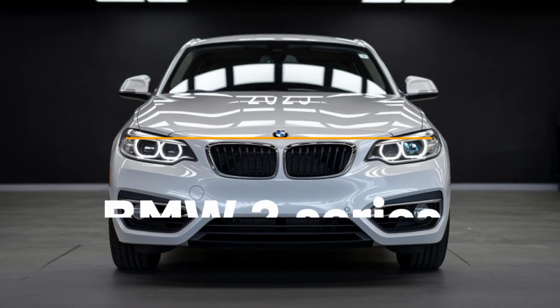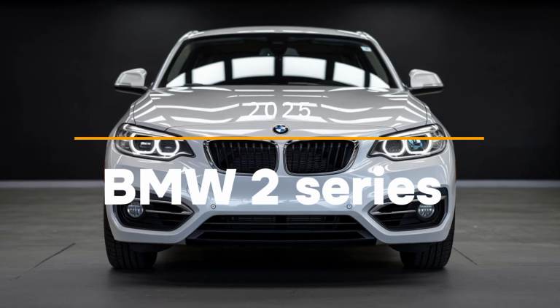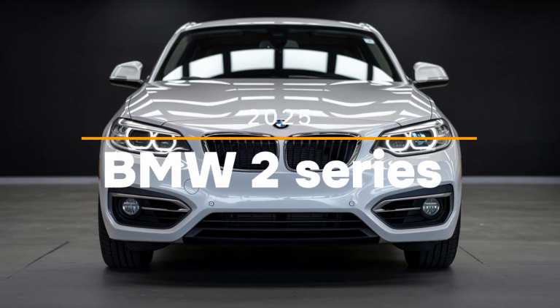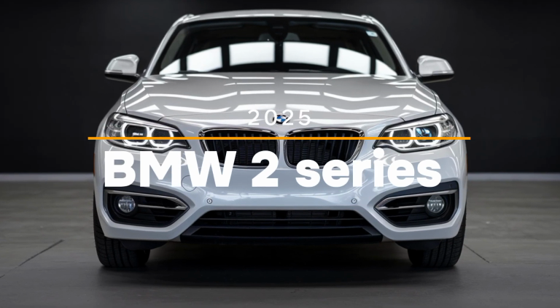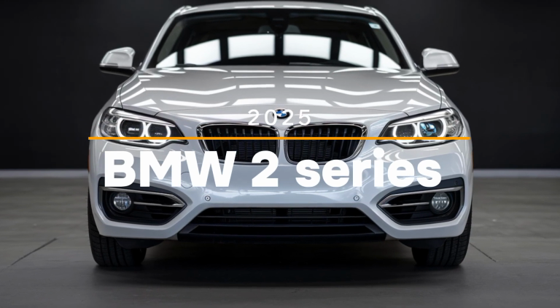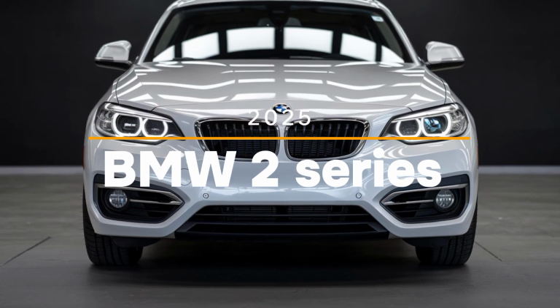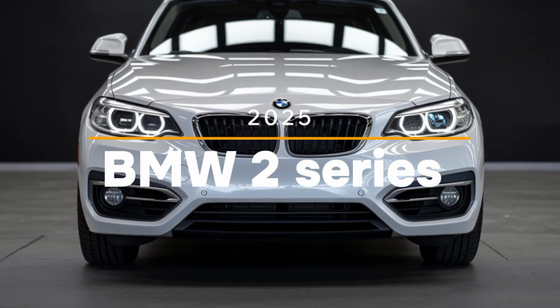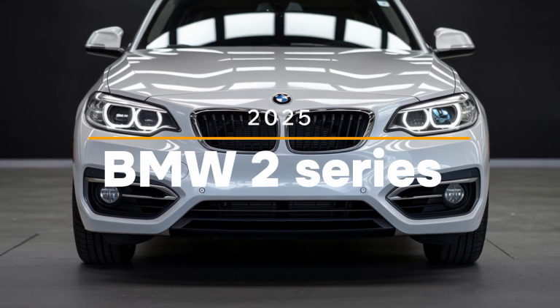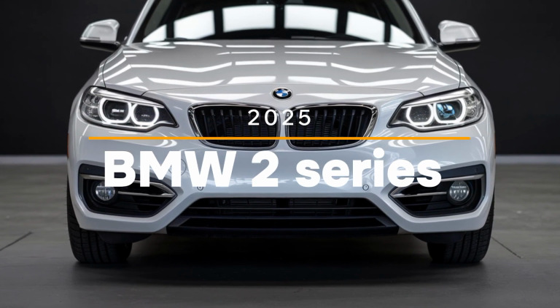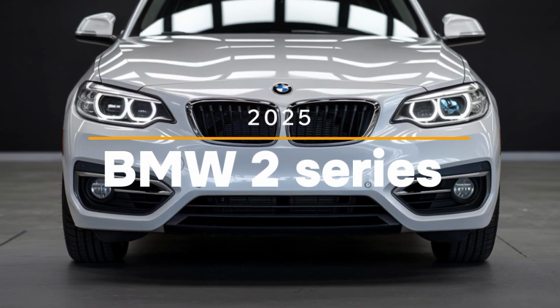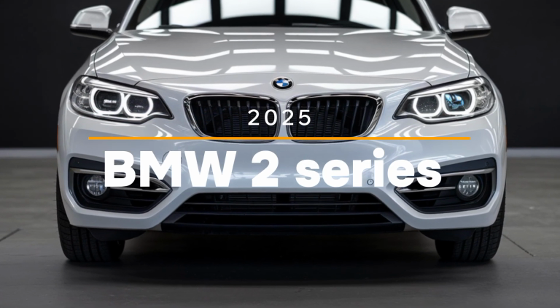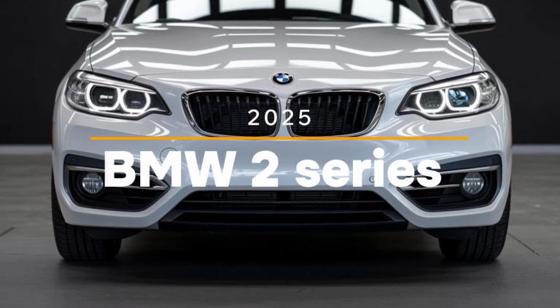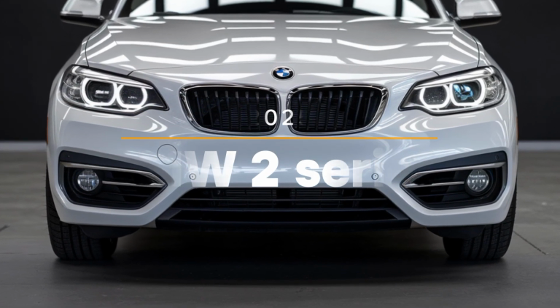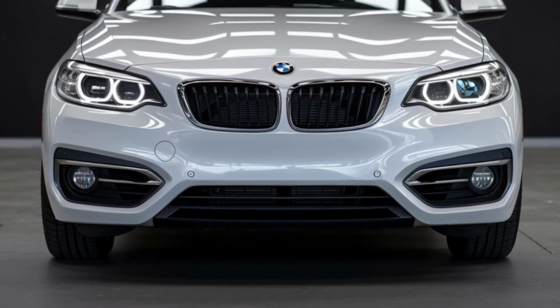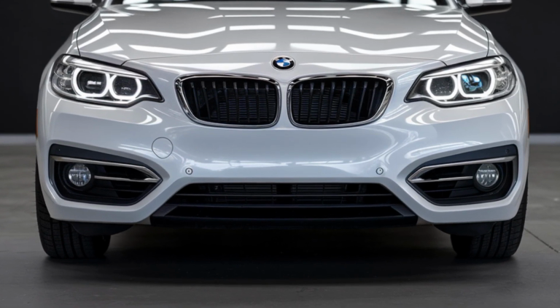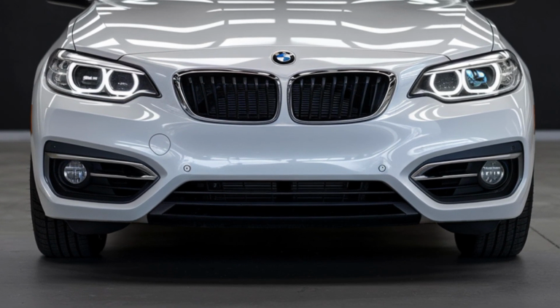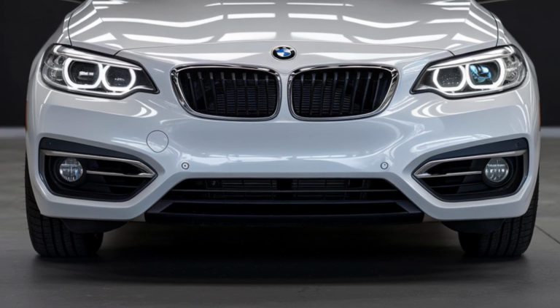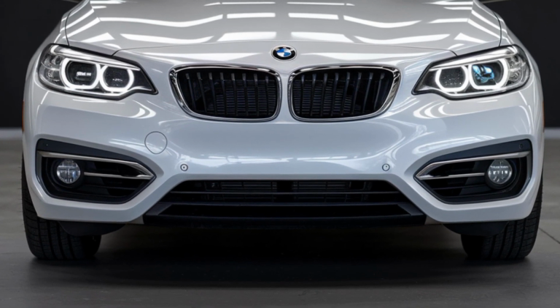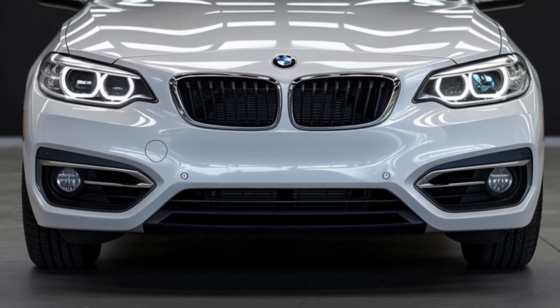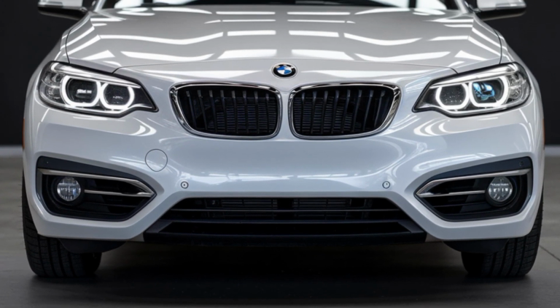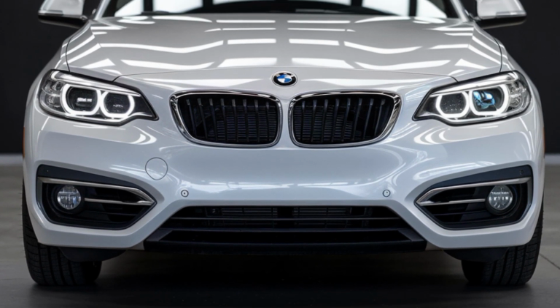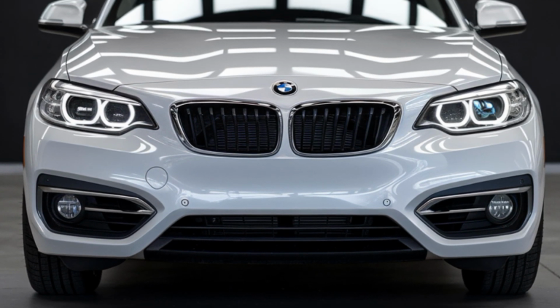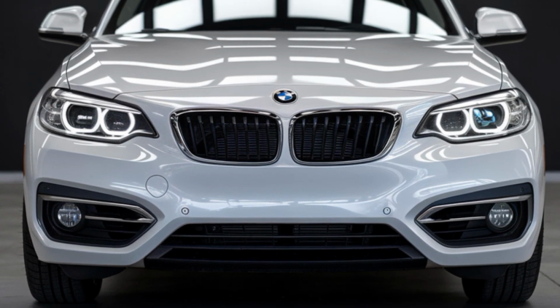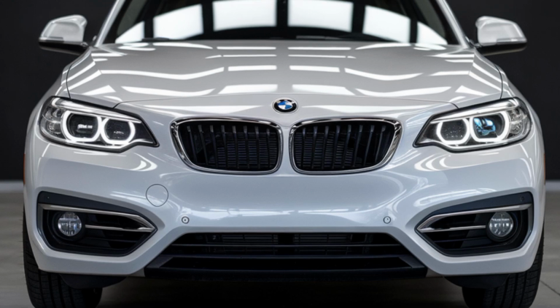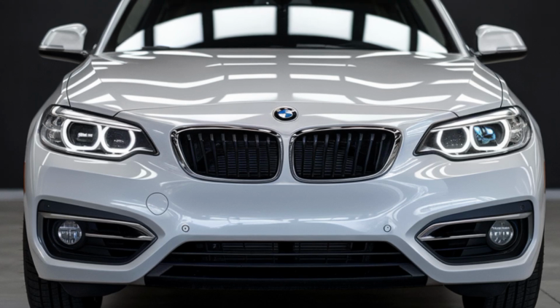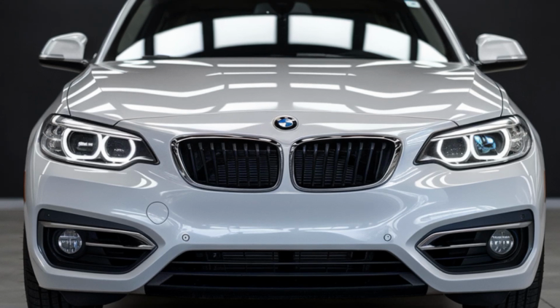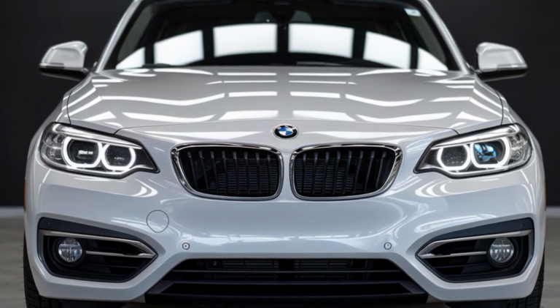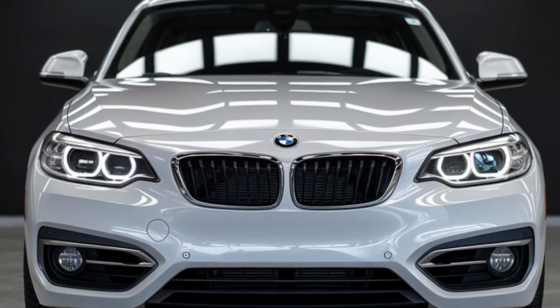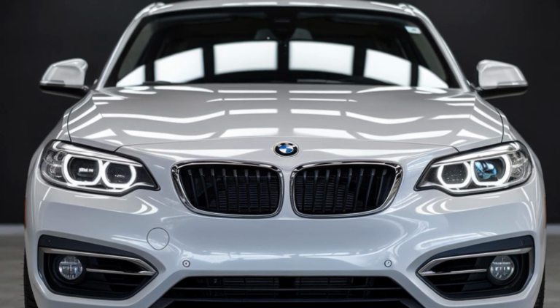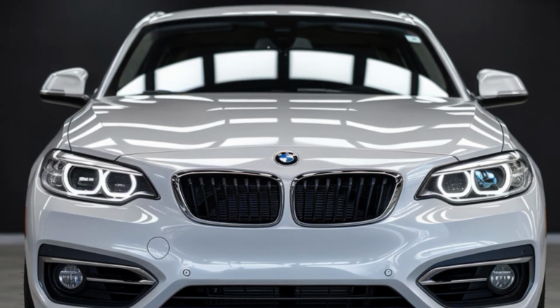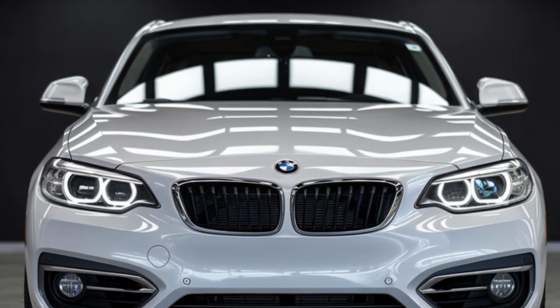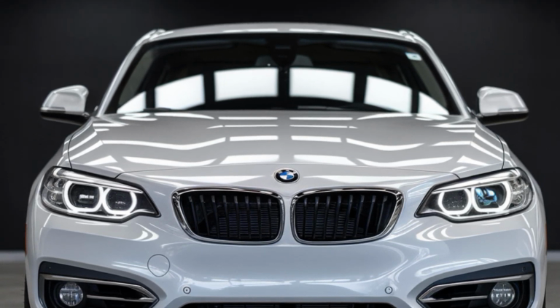Welcome to Car Trend. Today we're excited to bring you an in-depth review of the all-new BMW 2 Series 2025.